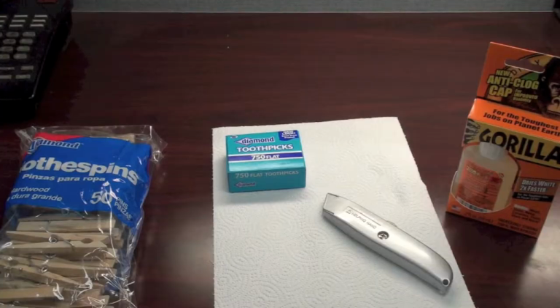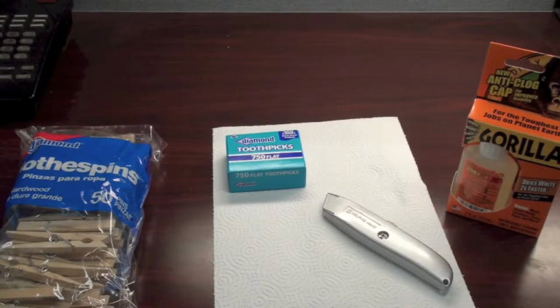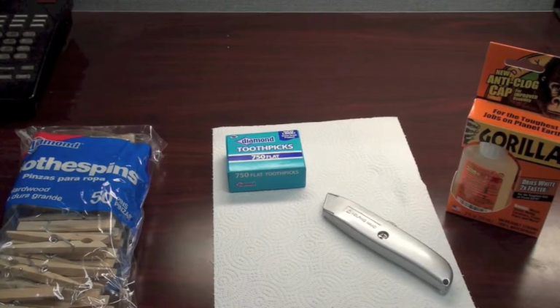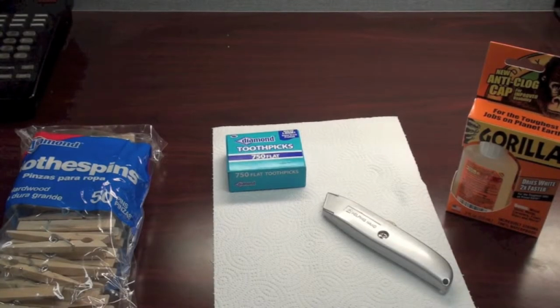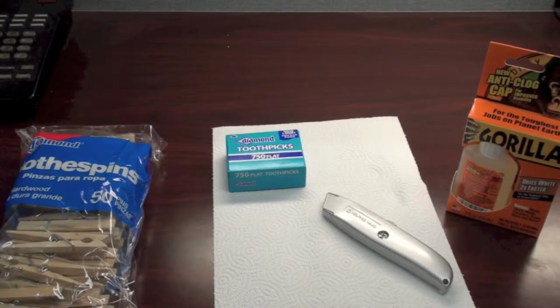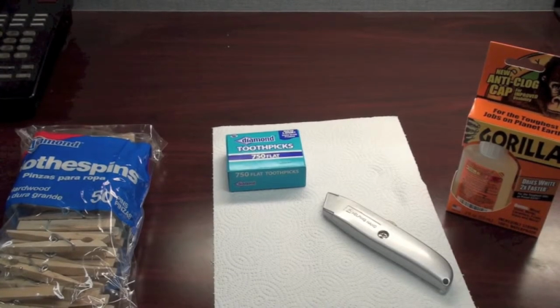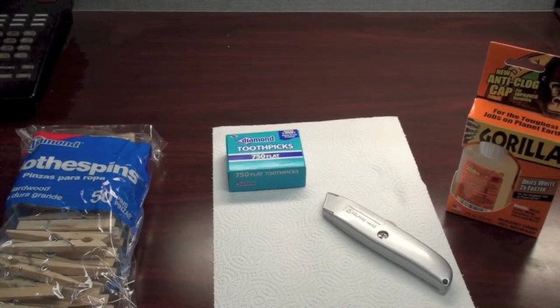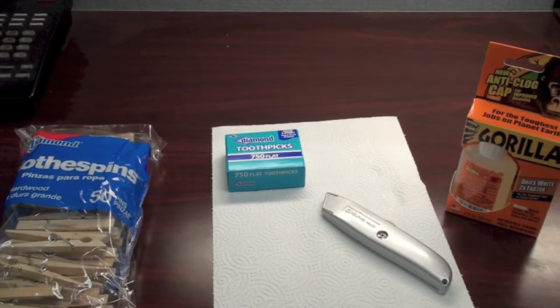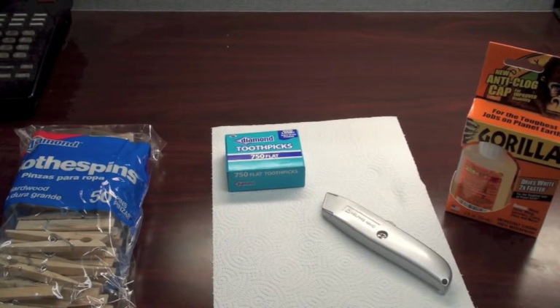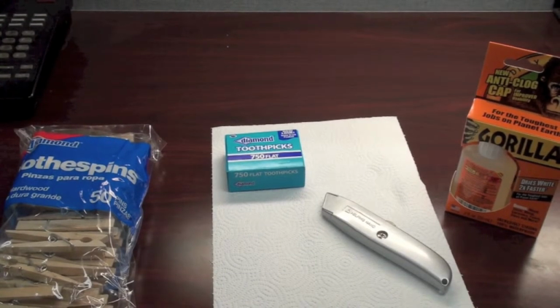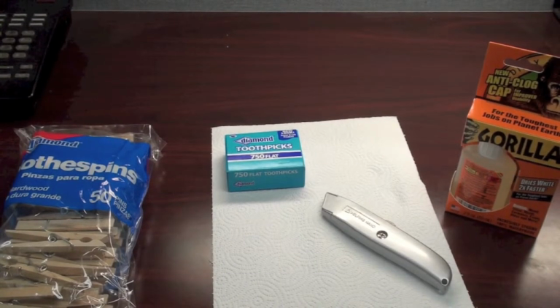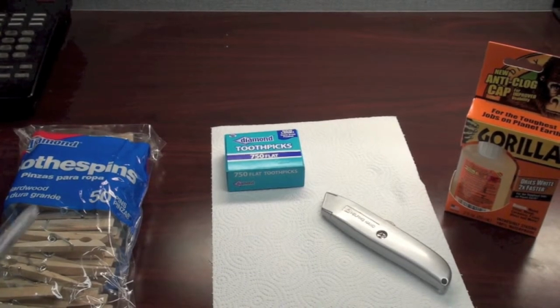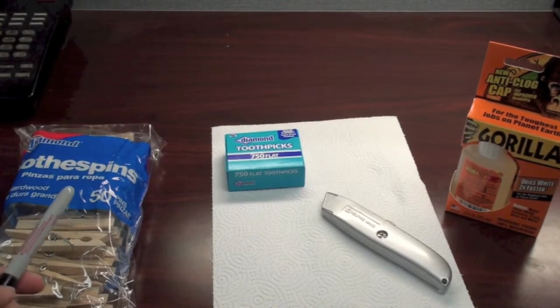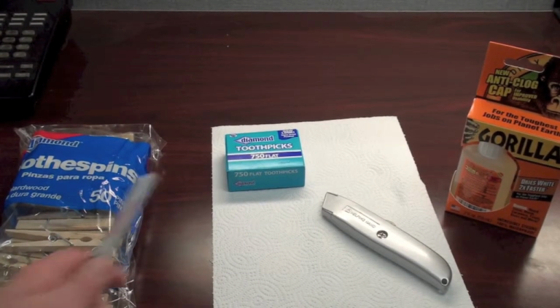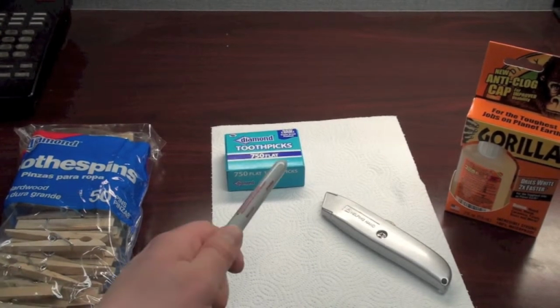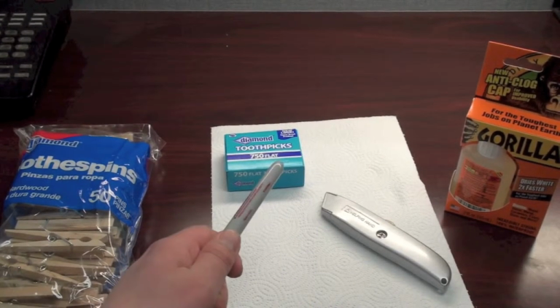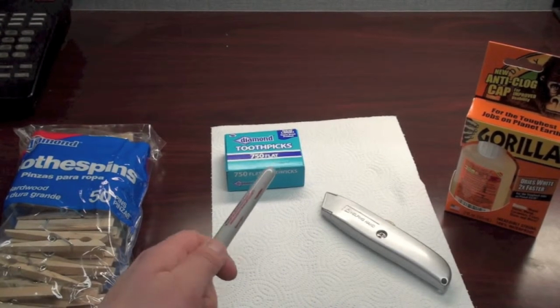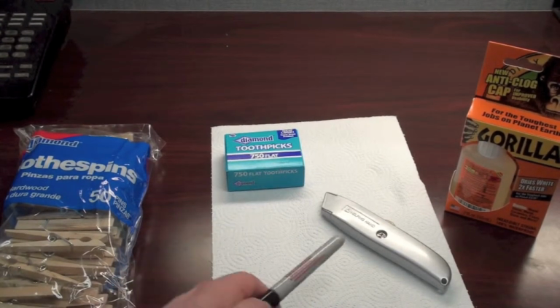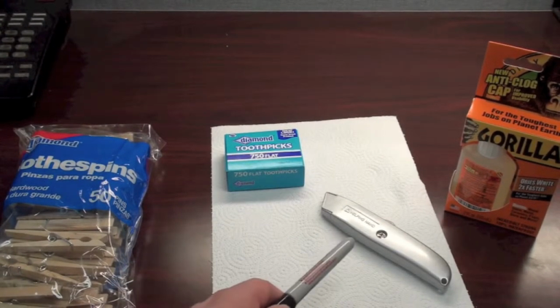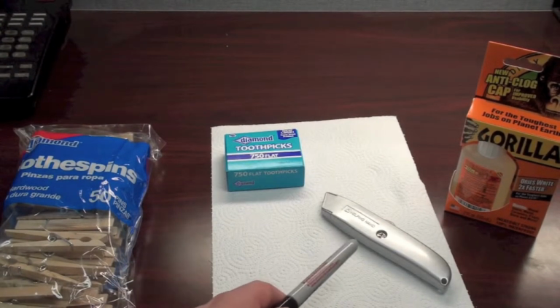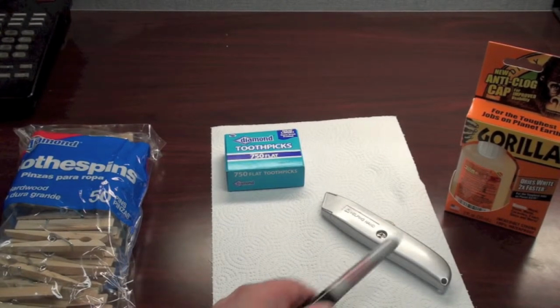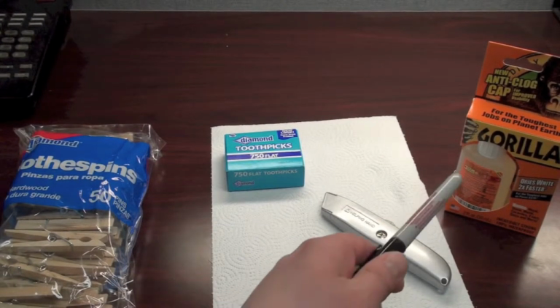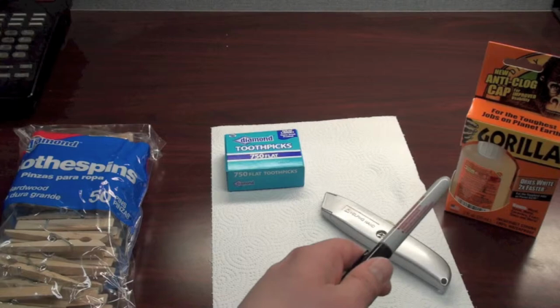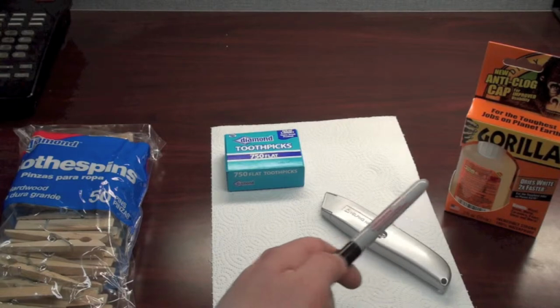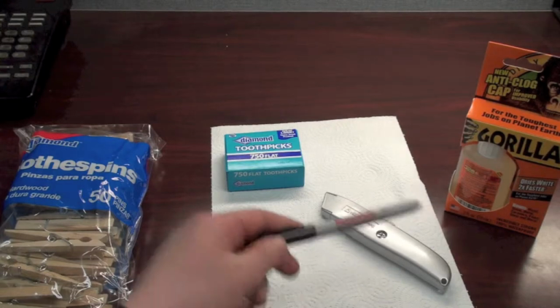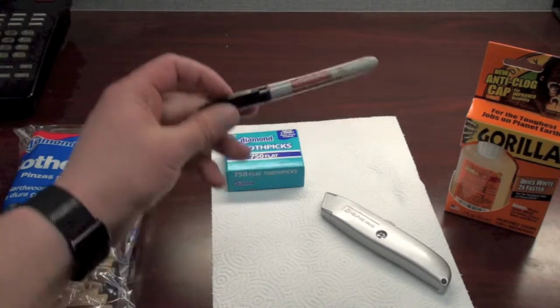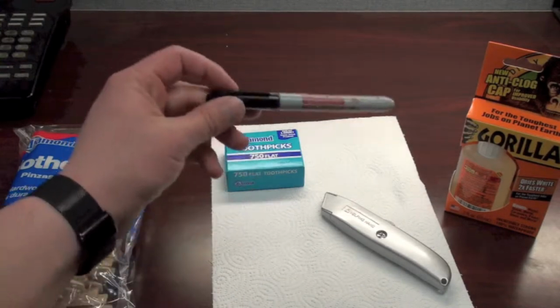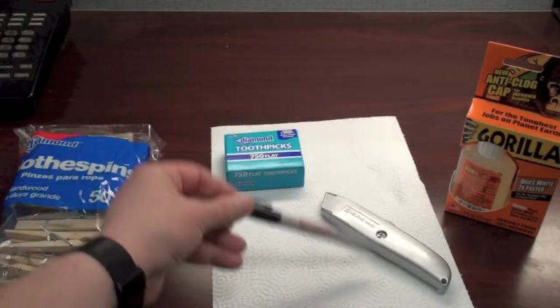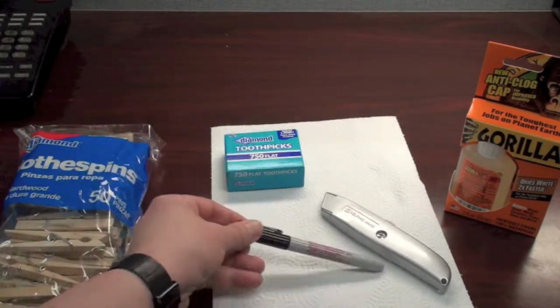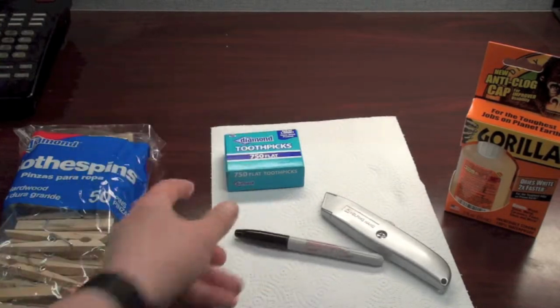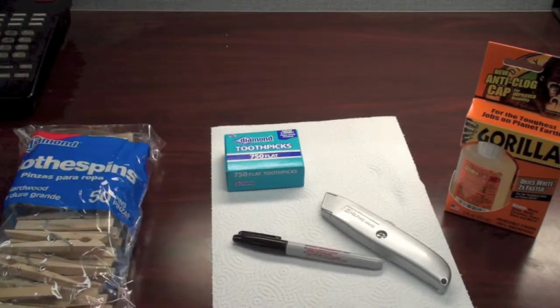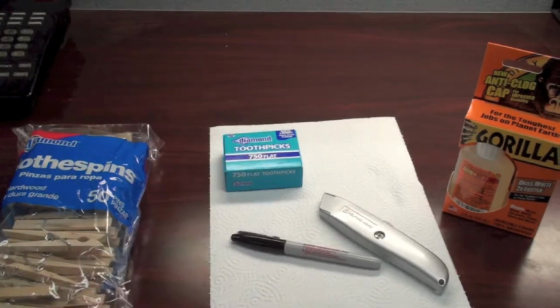Alright, so we got everything we need for today's hack. We've got clothespins, toothpicks, a knife, some Gorilla Glue, and a black magic Sharpie.